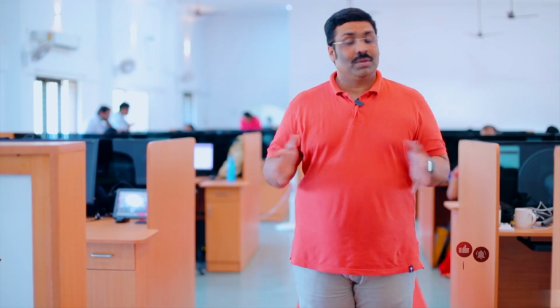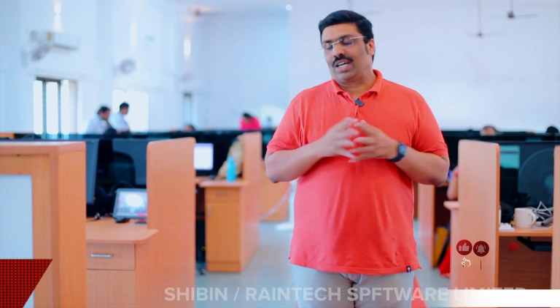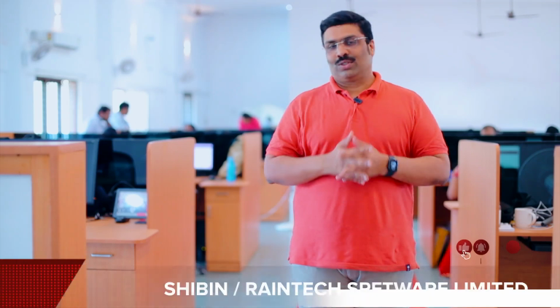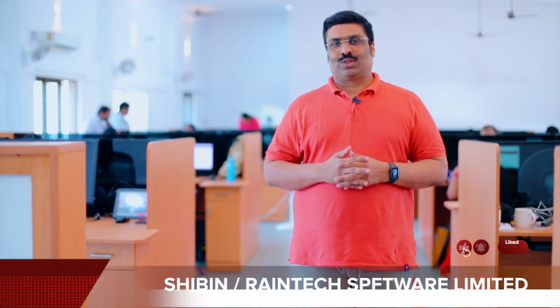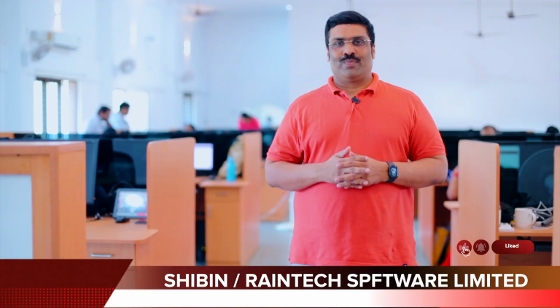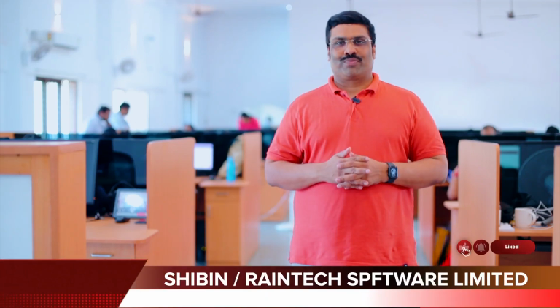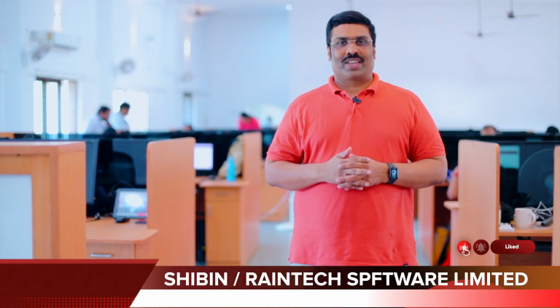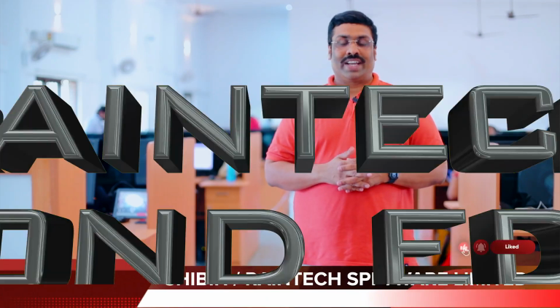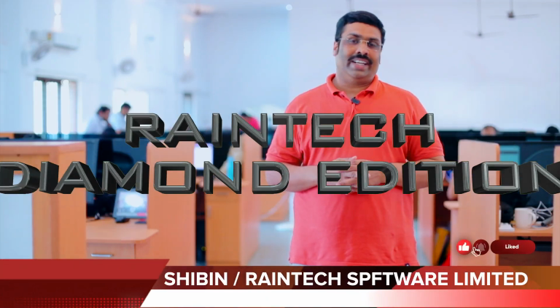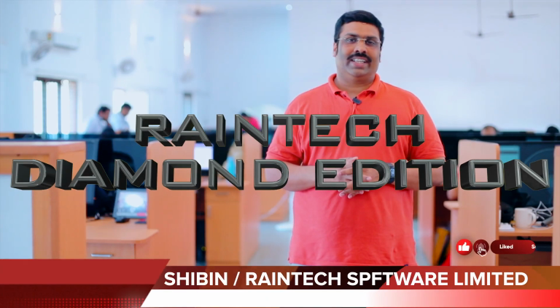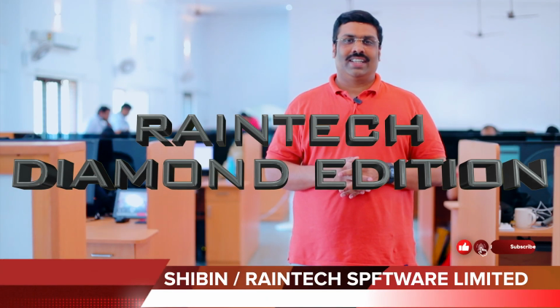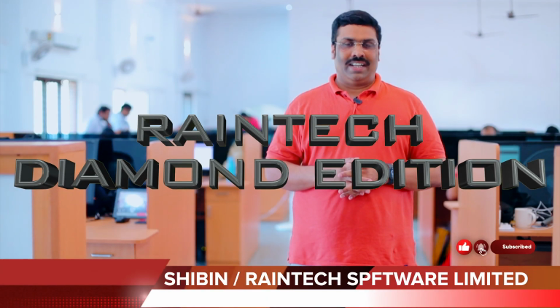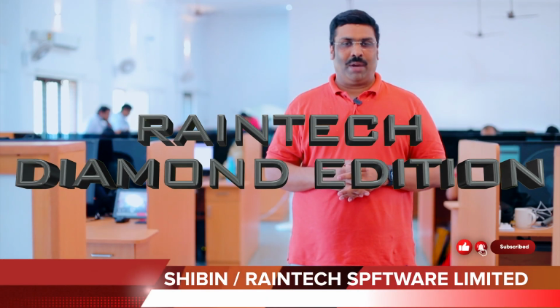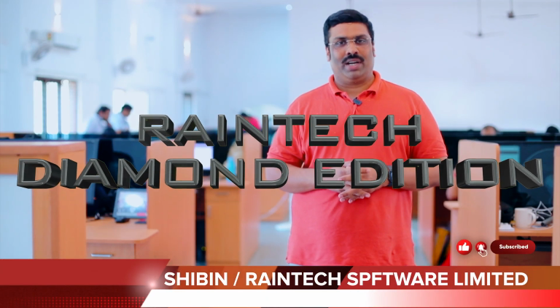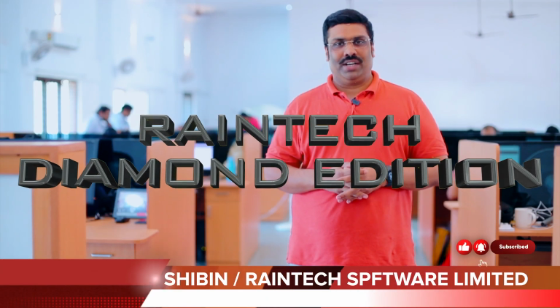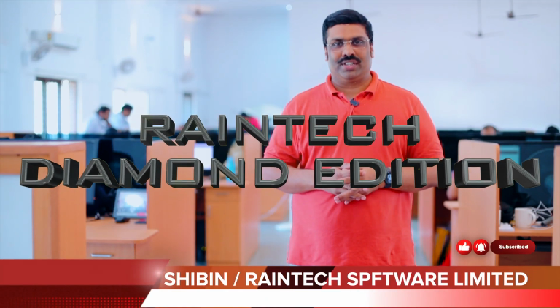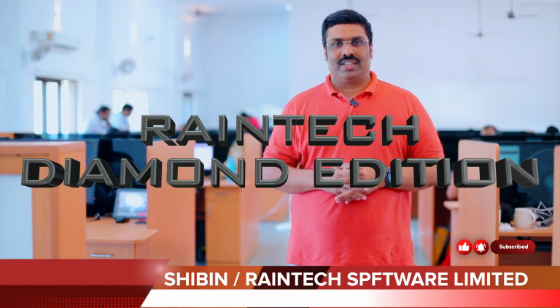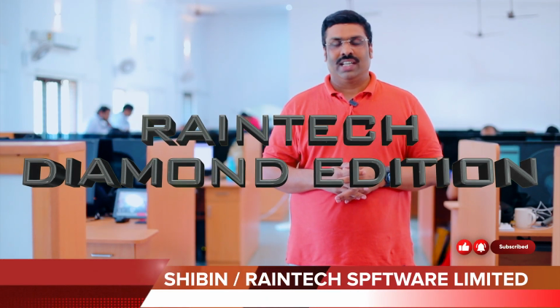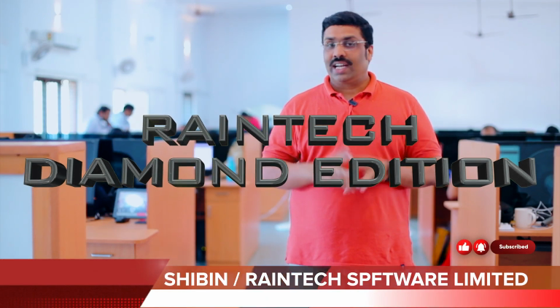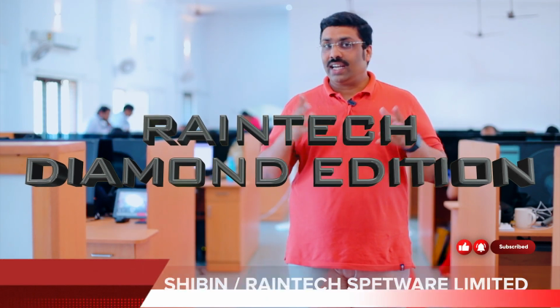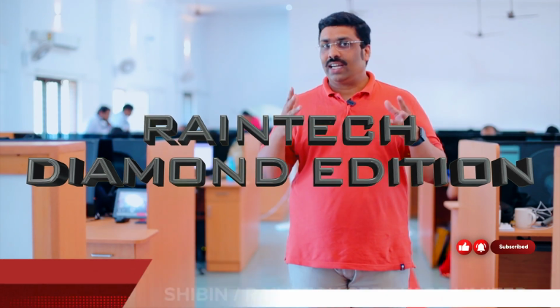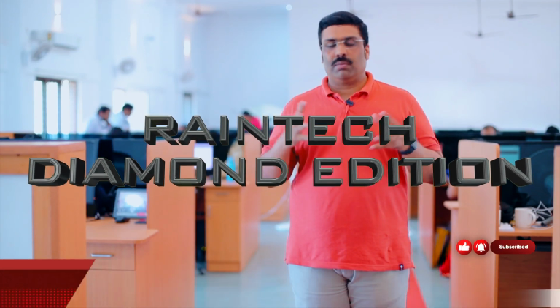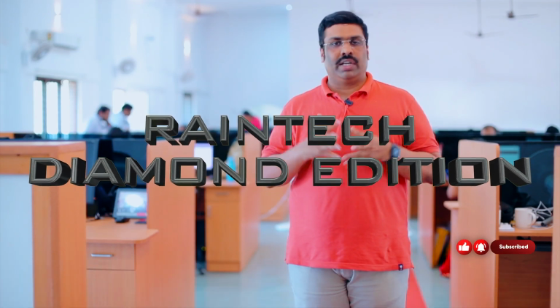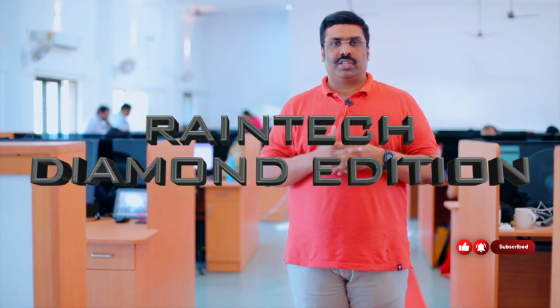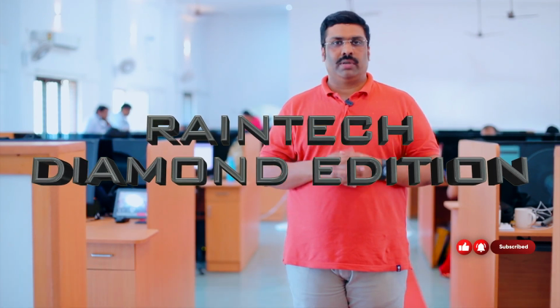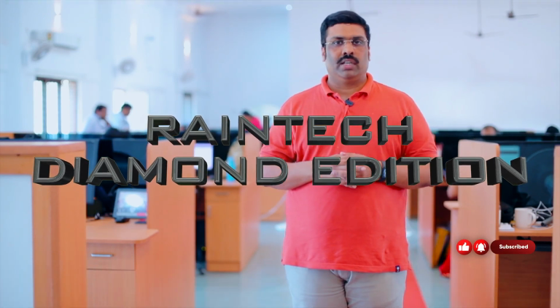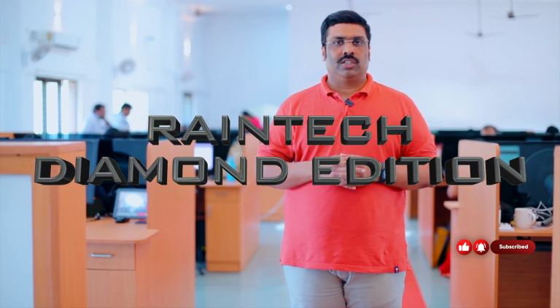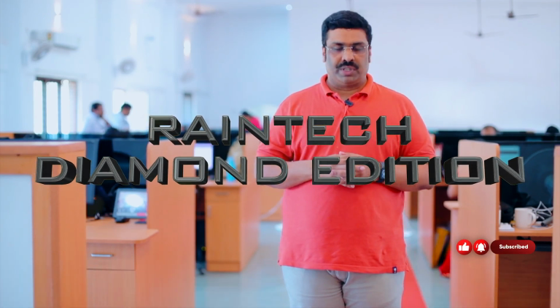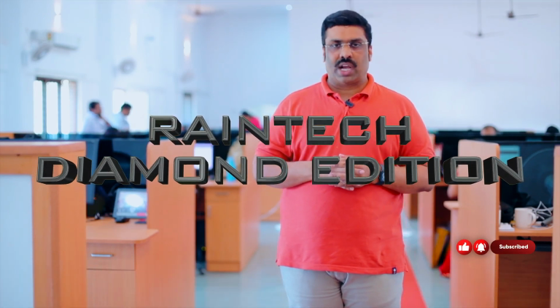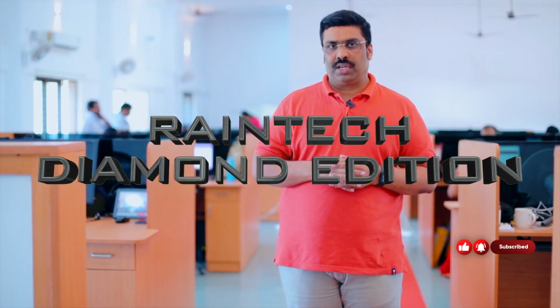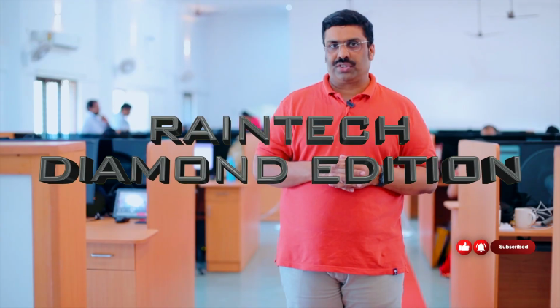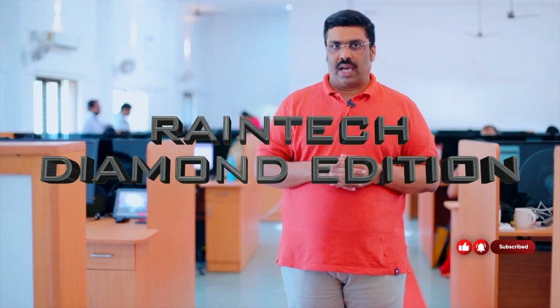Hello friends. RainTech Diamond Edition. What are the specialities in RainTech Diamond Edition?